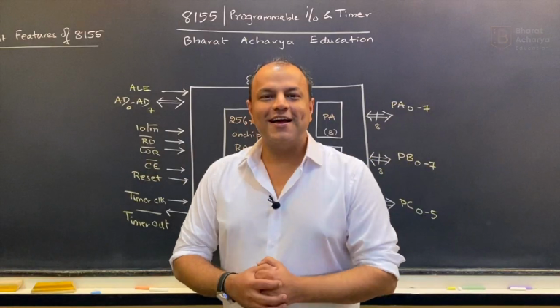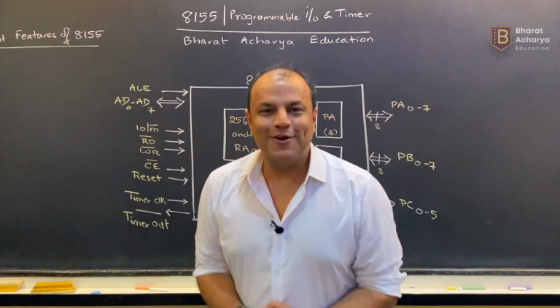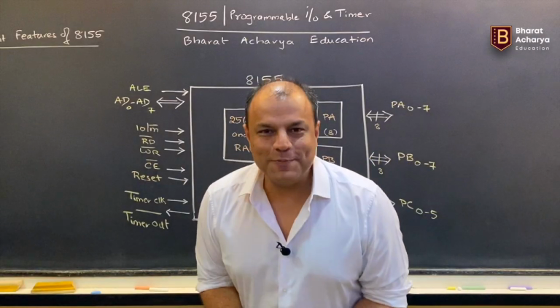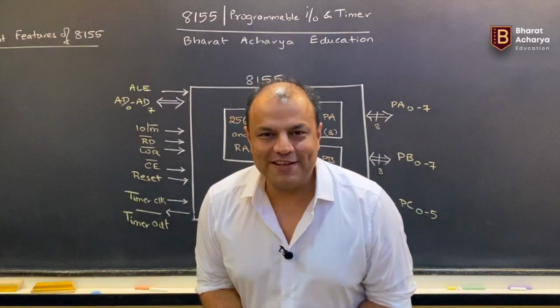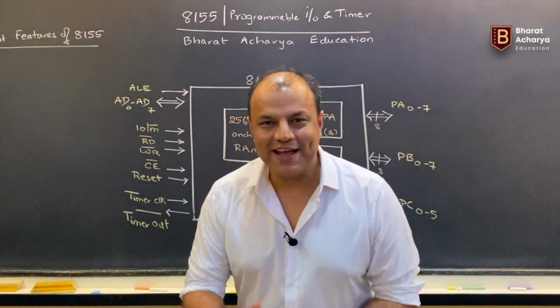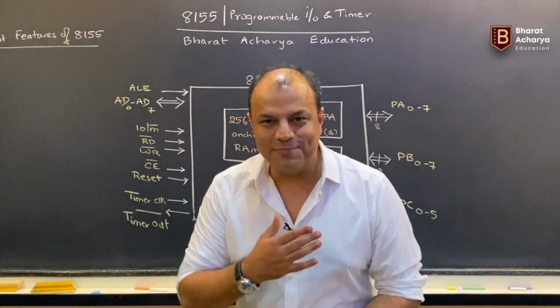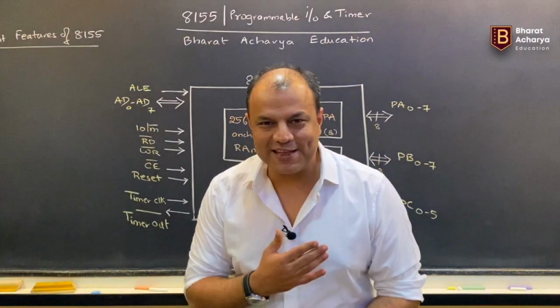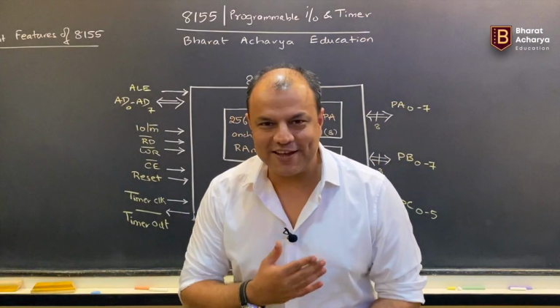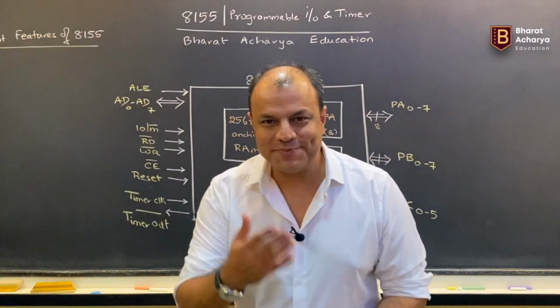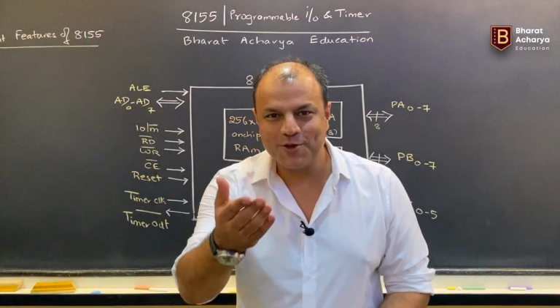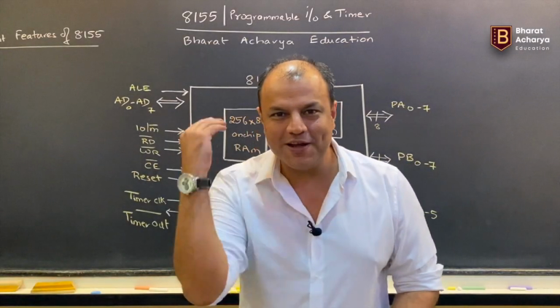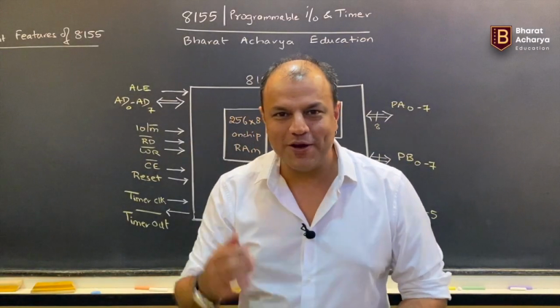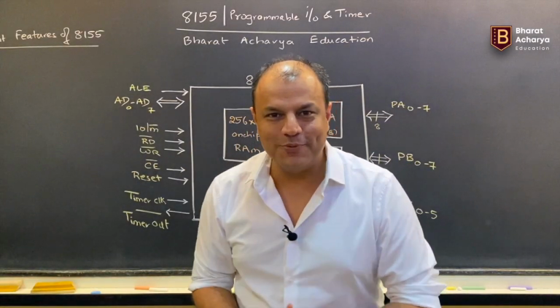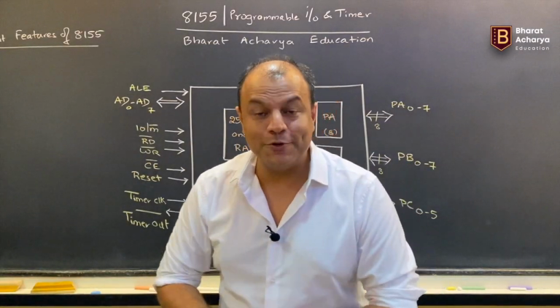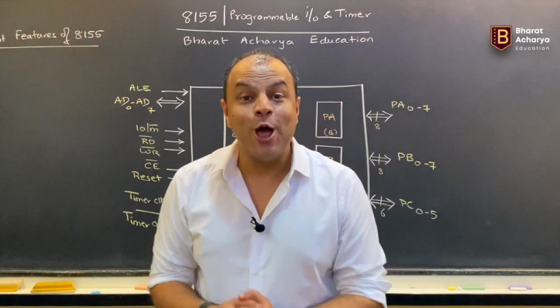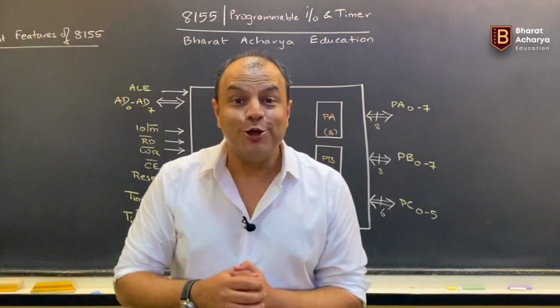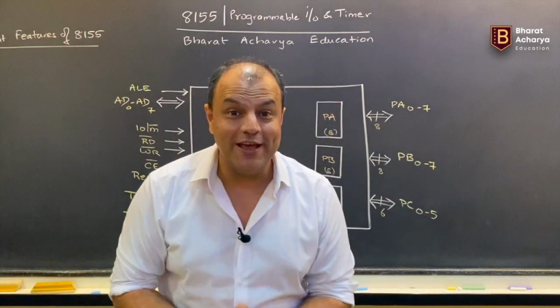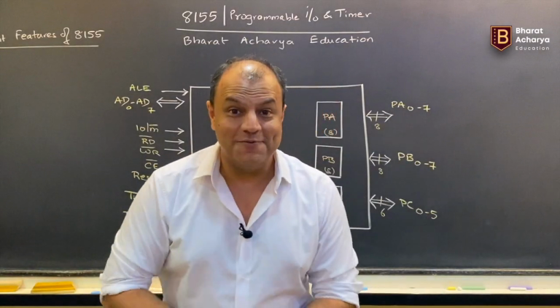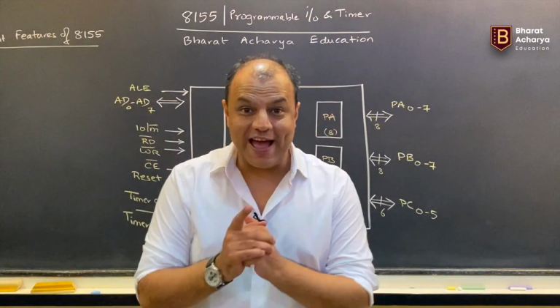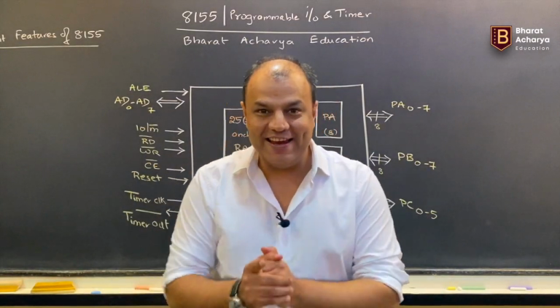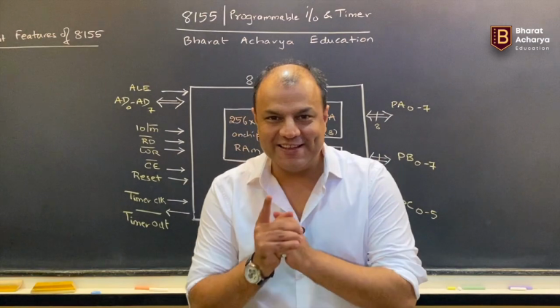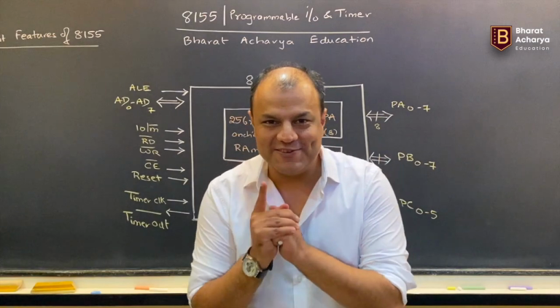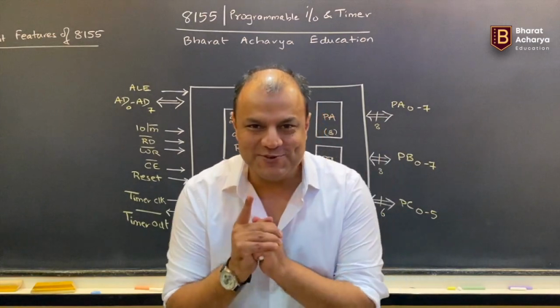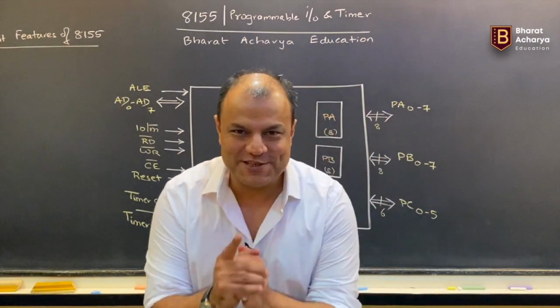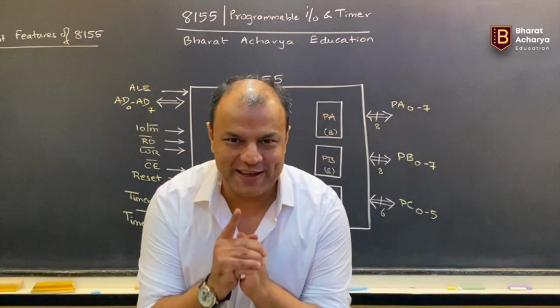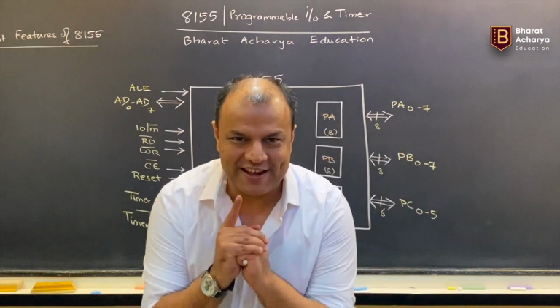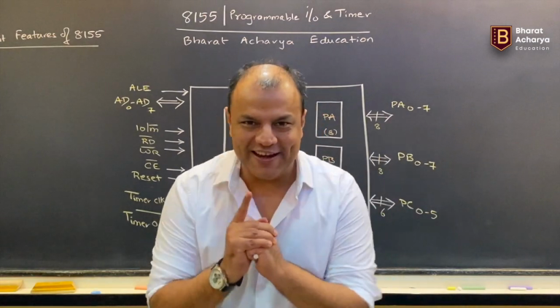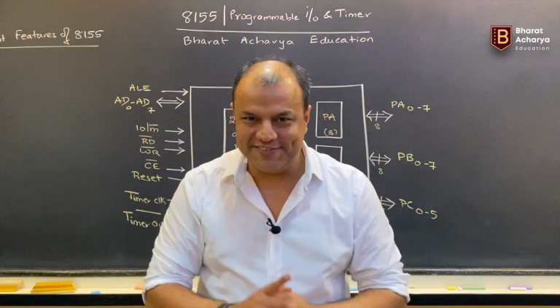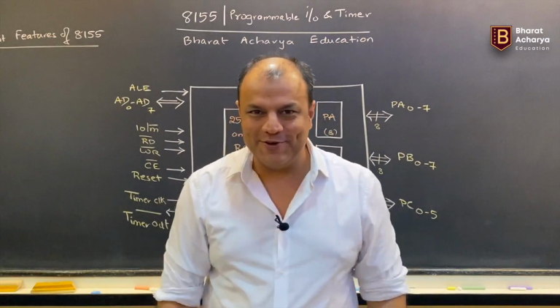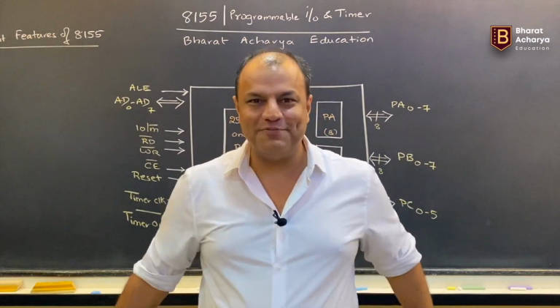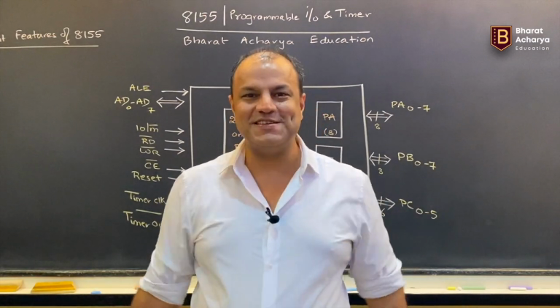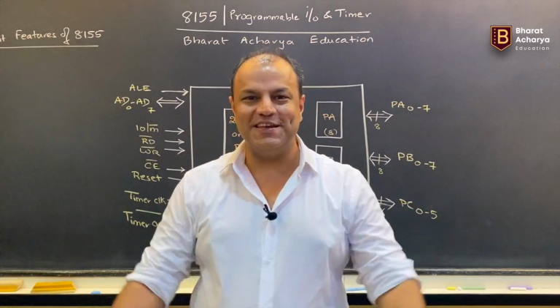Hello people, I am Bharat Acharya. Welcome to our new video. Today we are adding a new chip to our 8085 series.